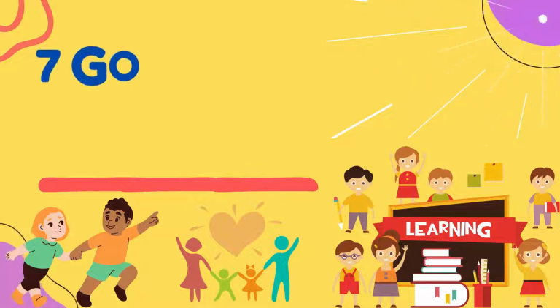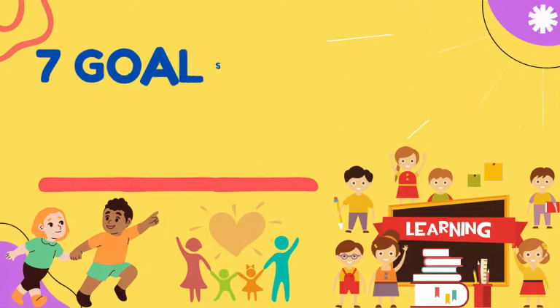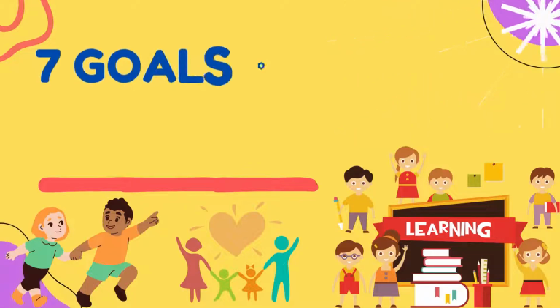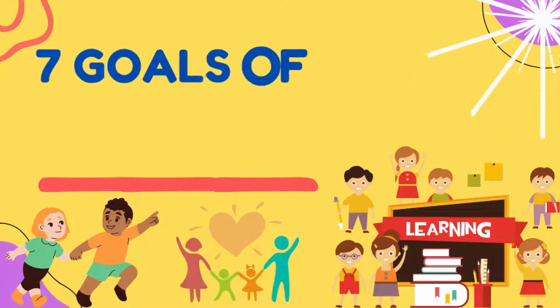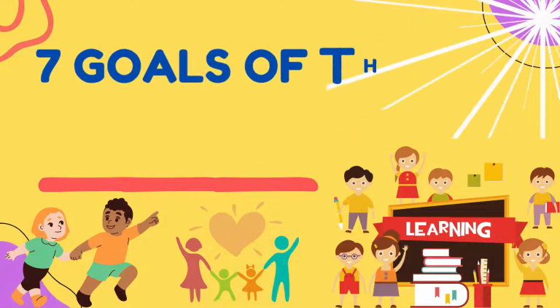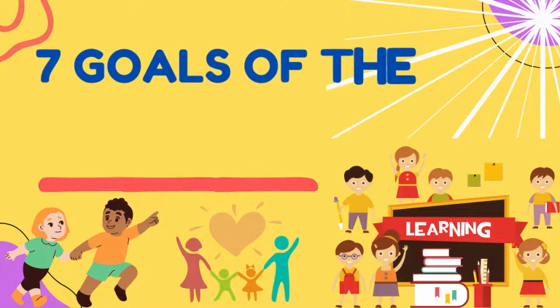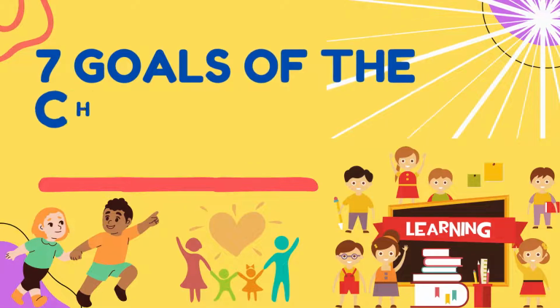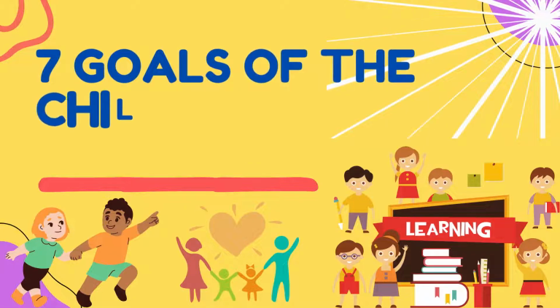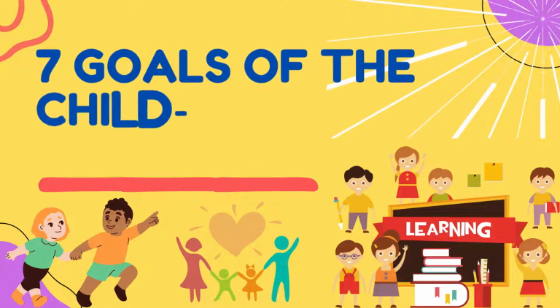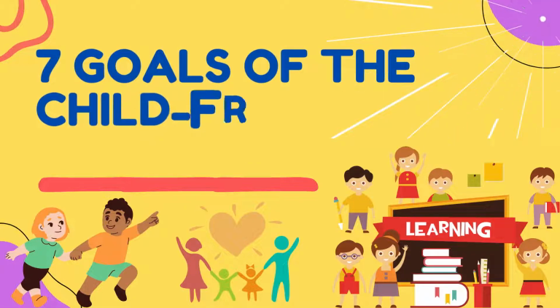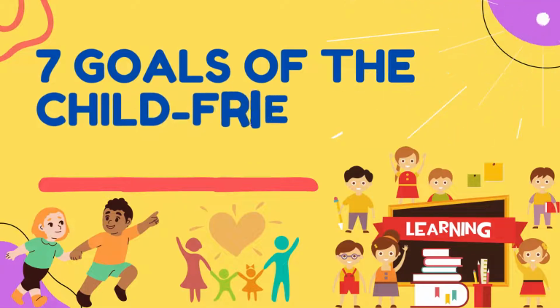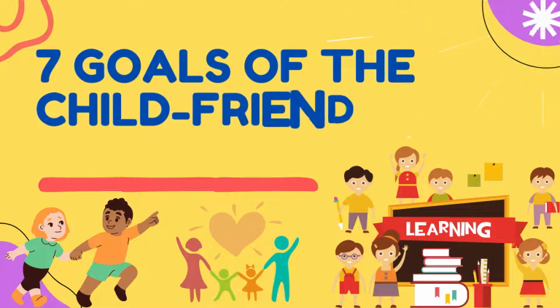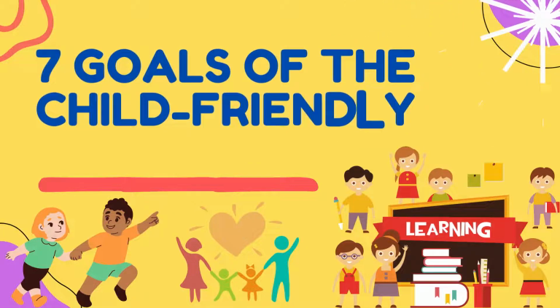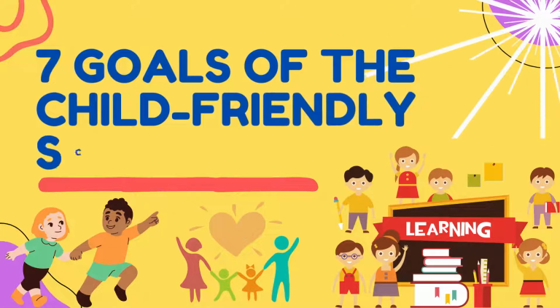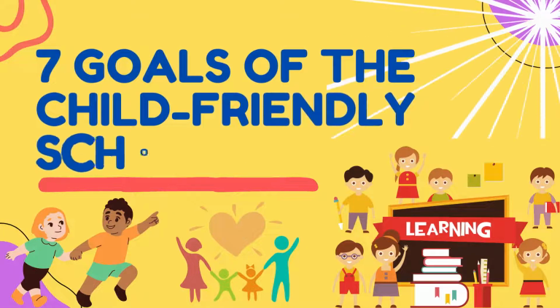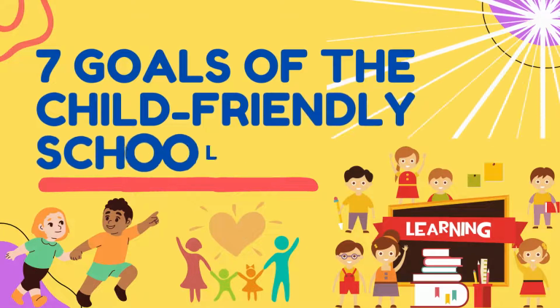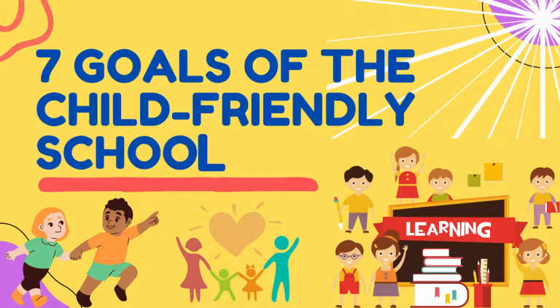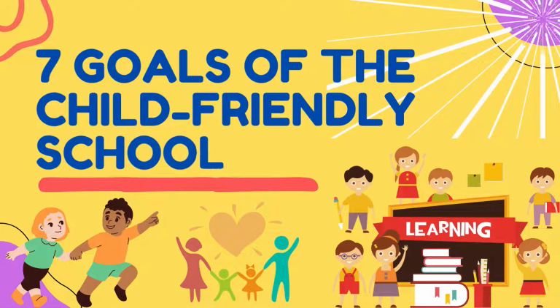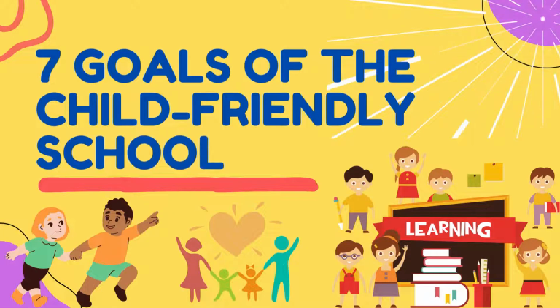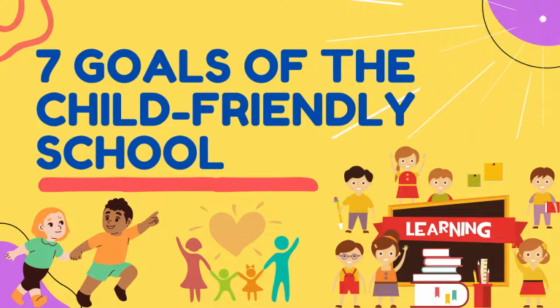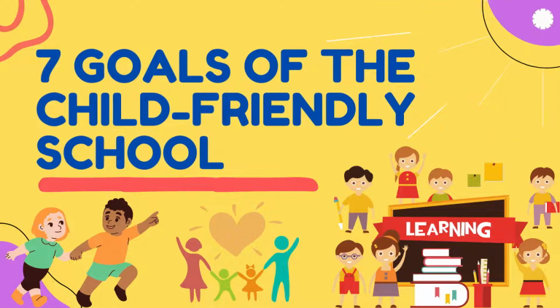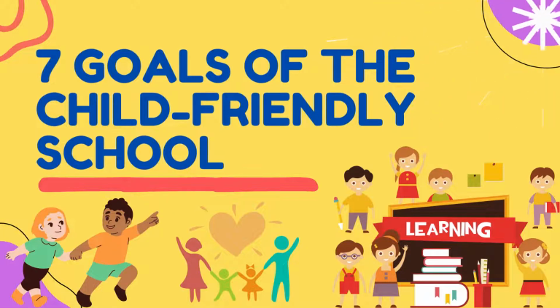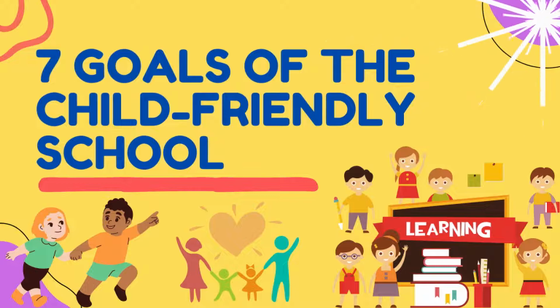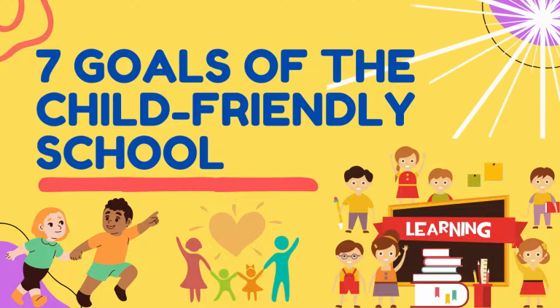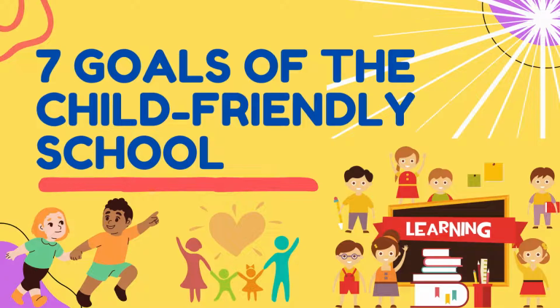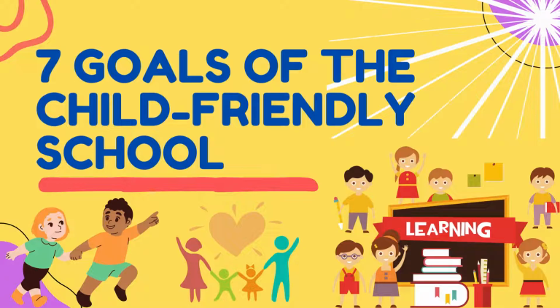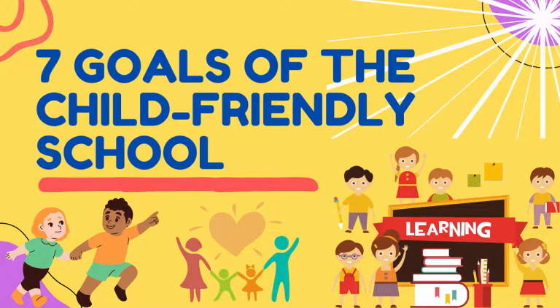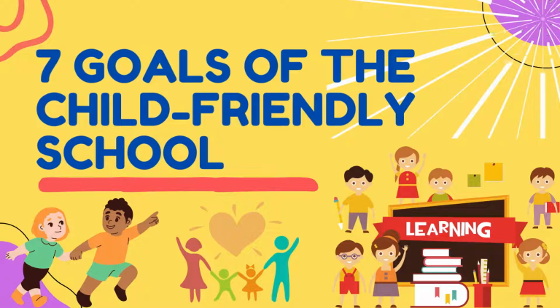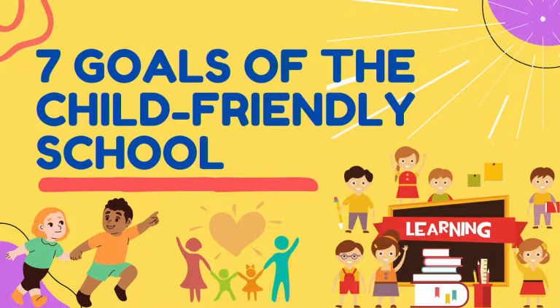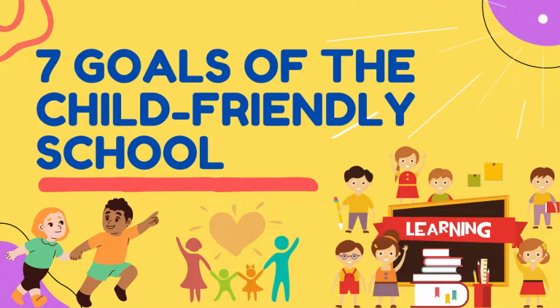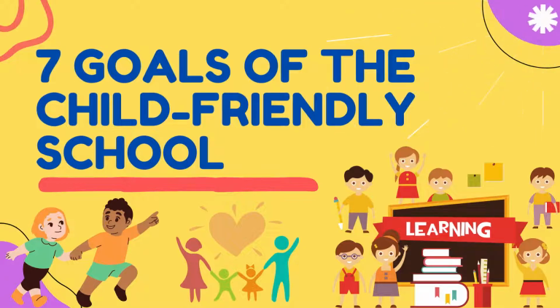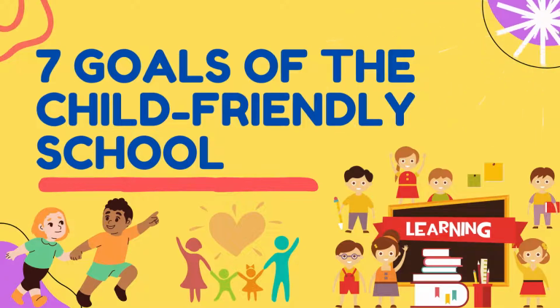Good day everyone! In this video, you will be guided by what you need to do to accomplish the 7 goals of the Child-Friendly School.